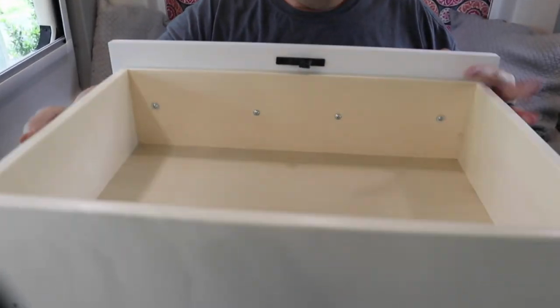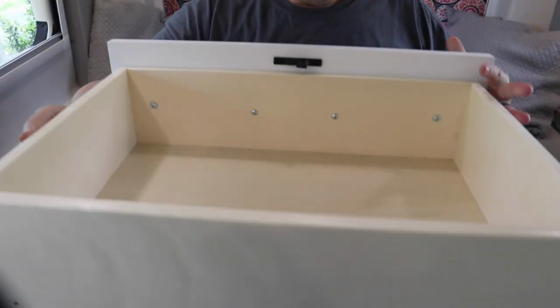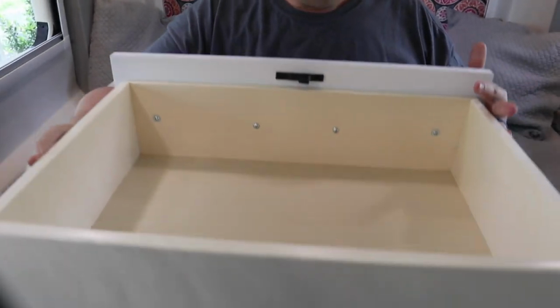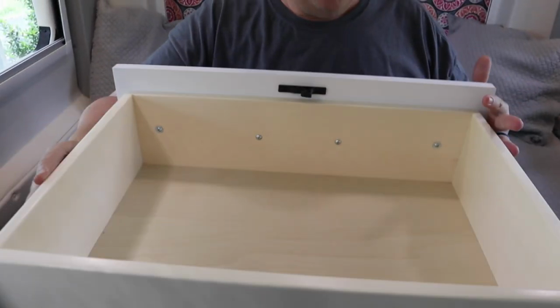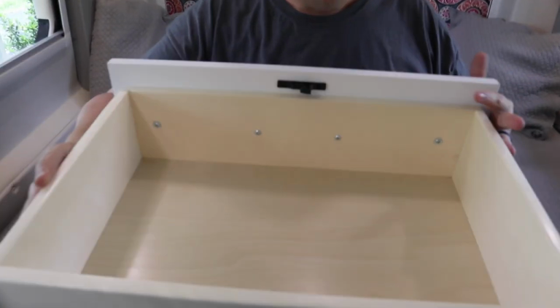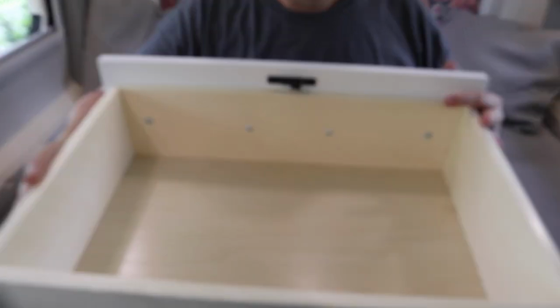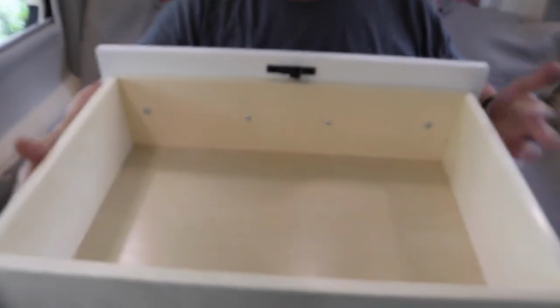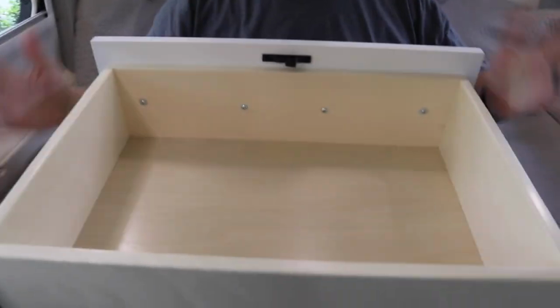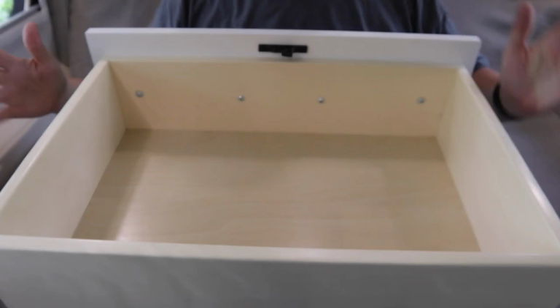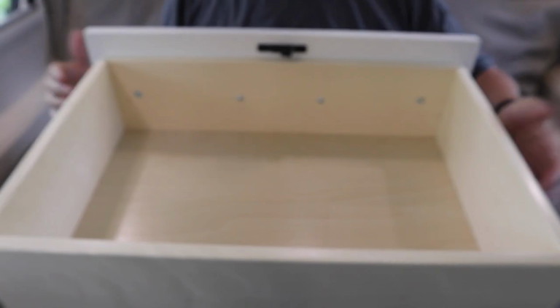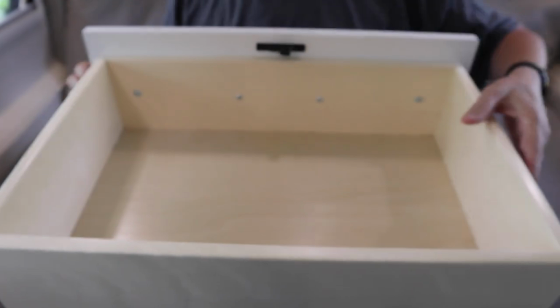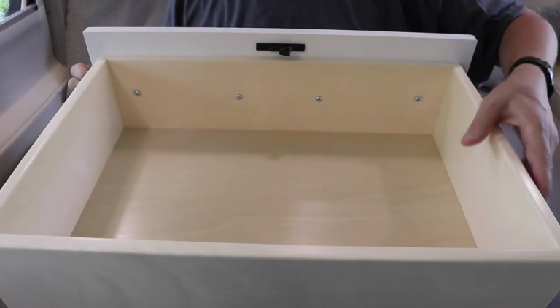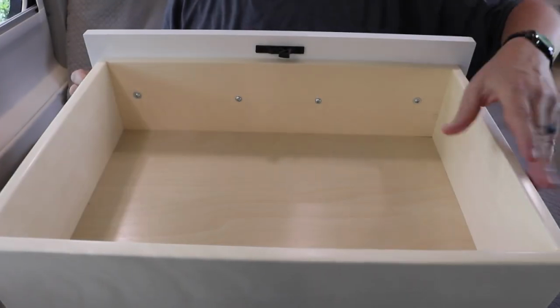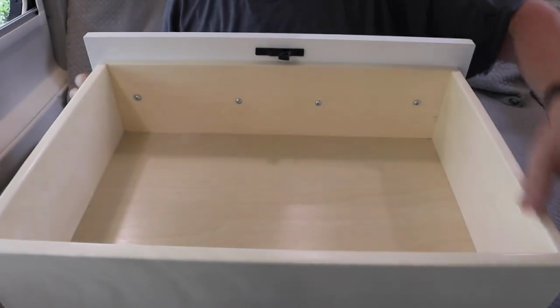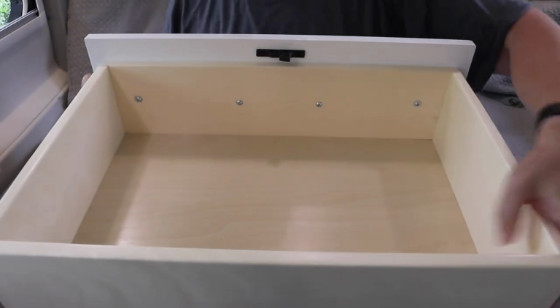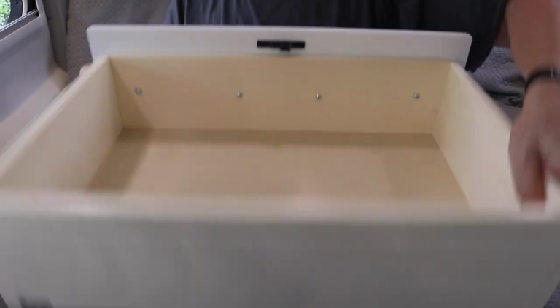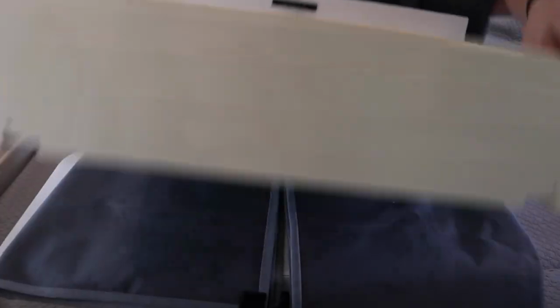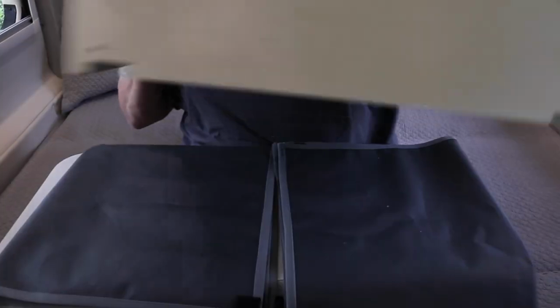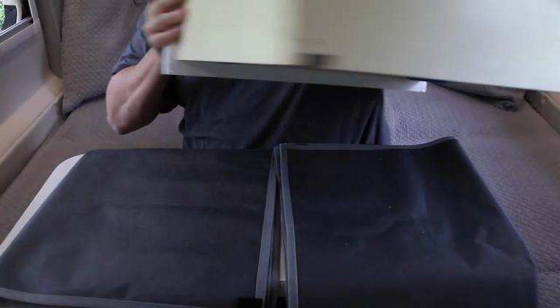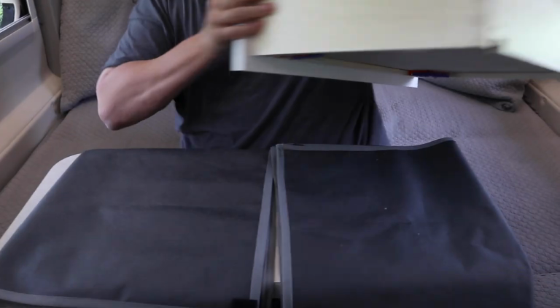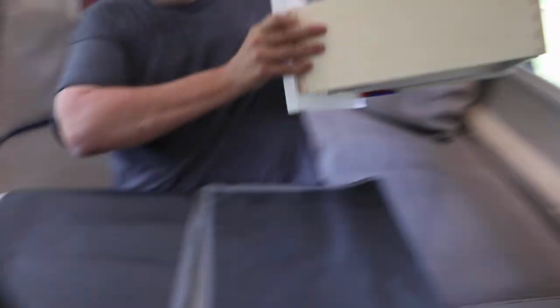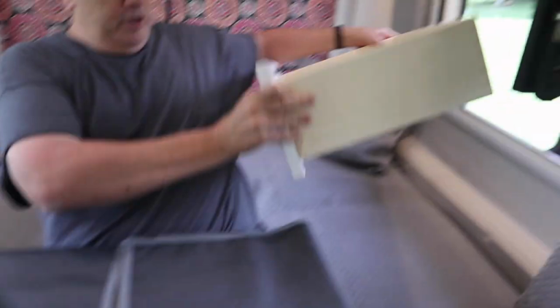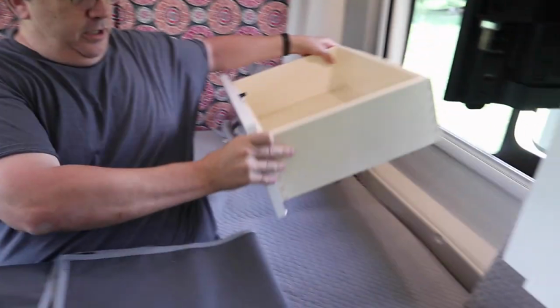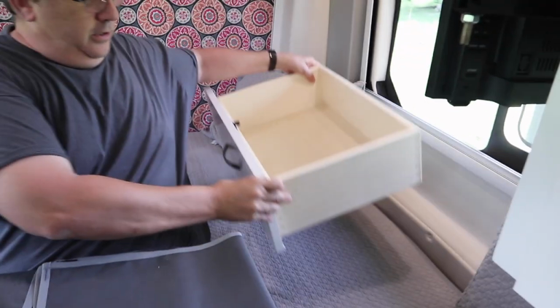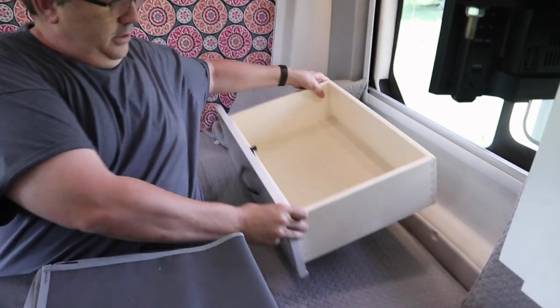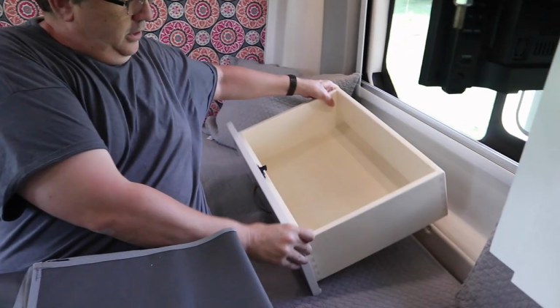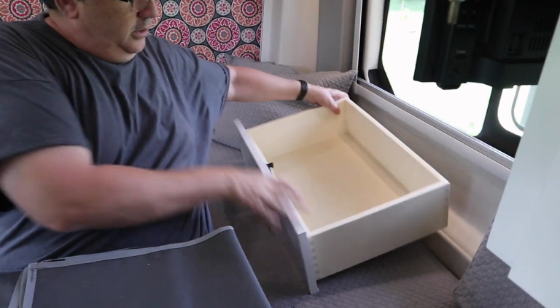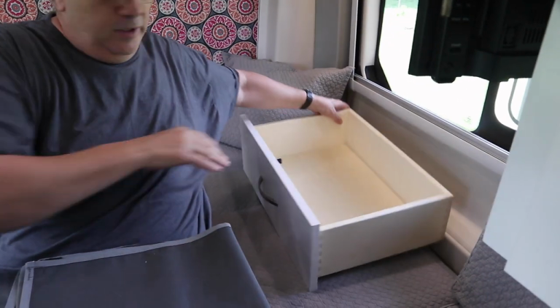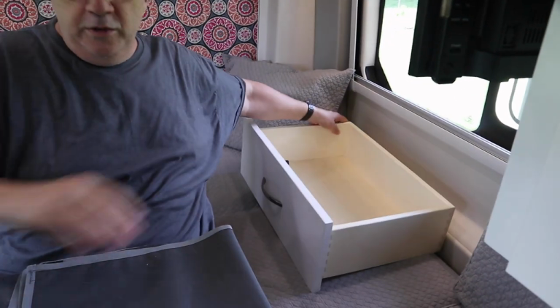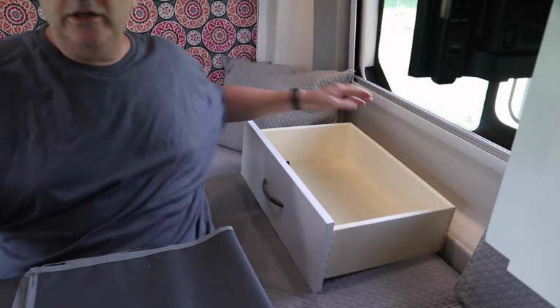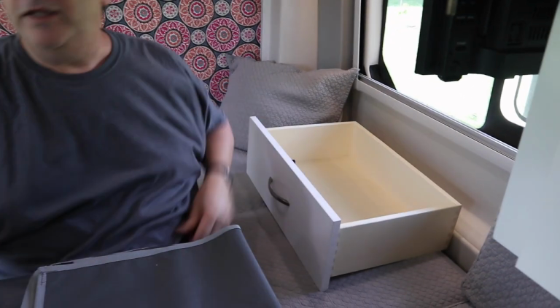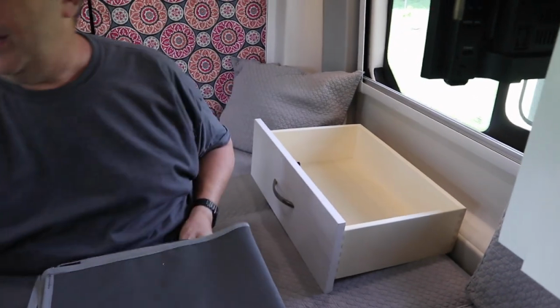Since I've got the drawer out now, I can show you how to bypass the water heater. So let's go take a look at that.